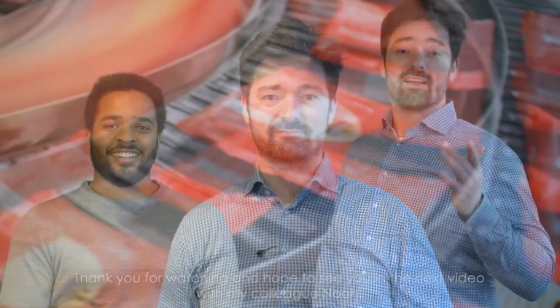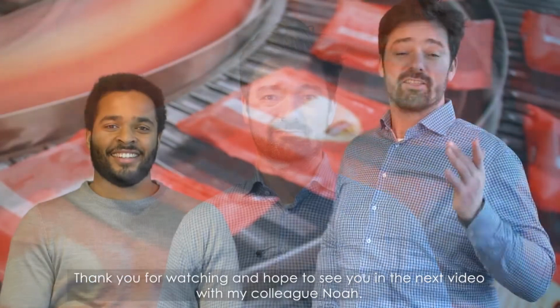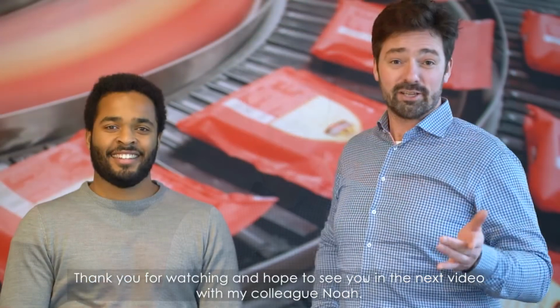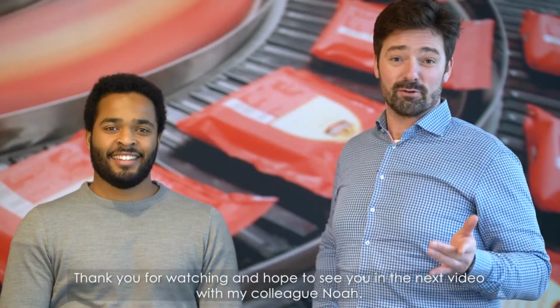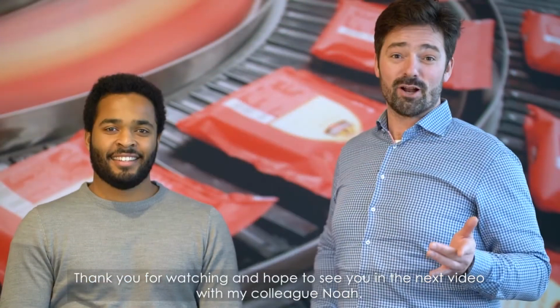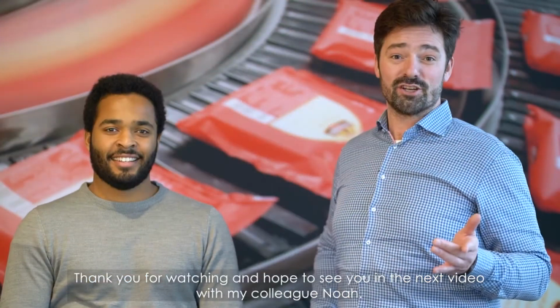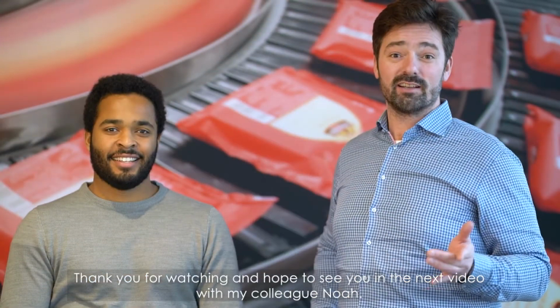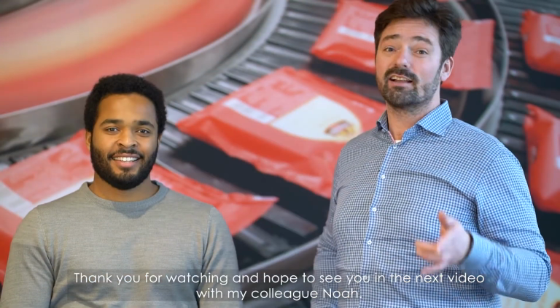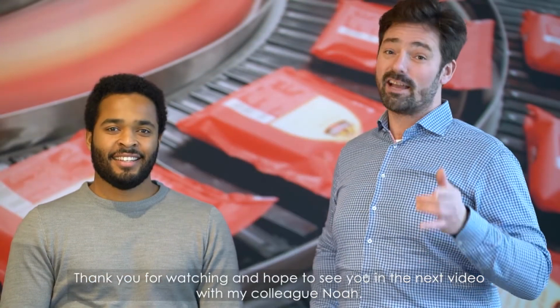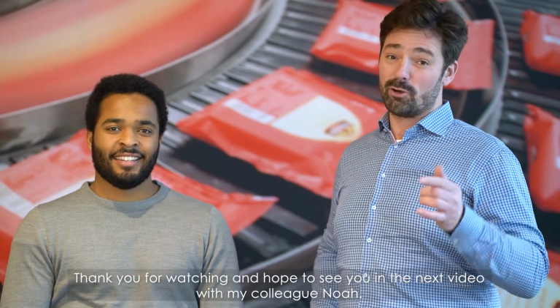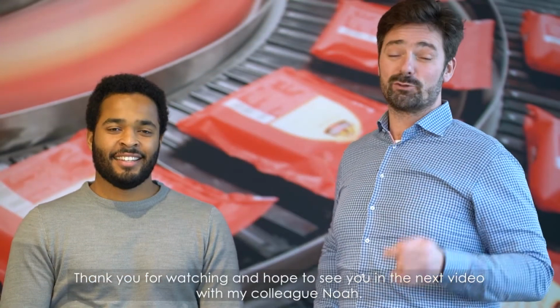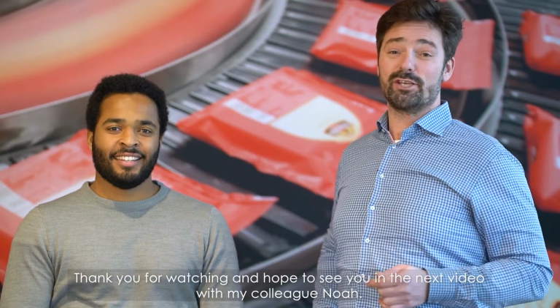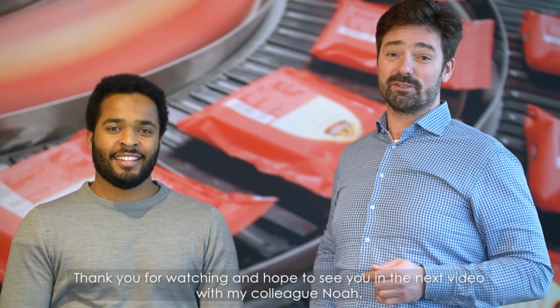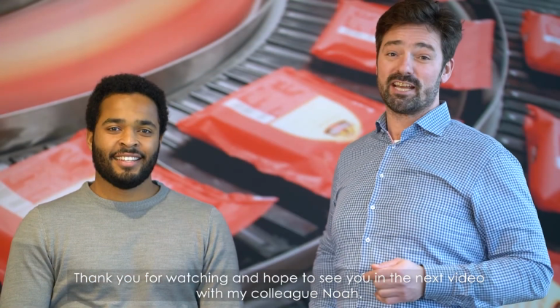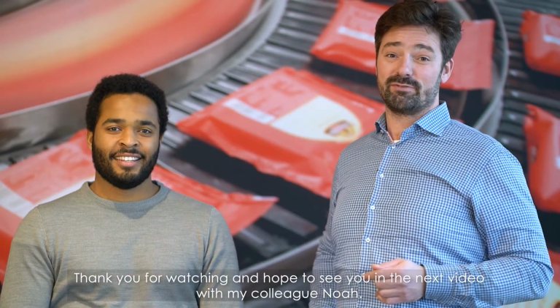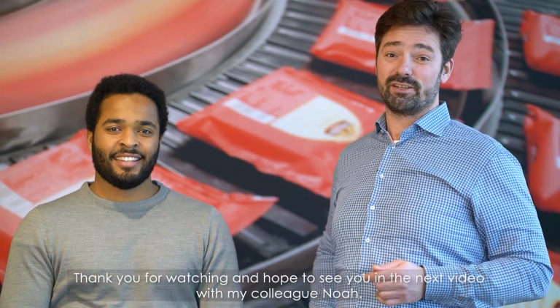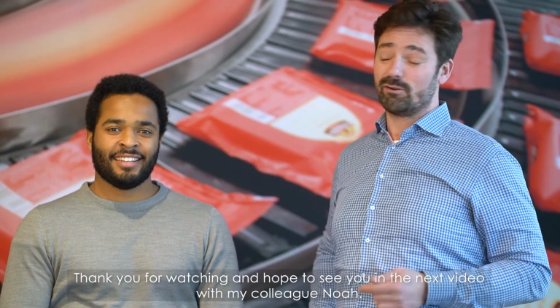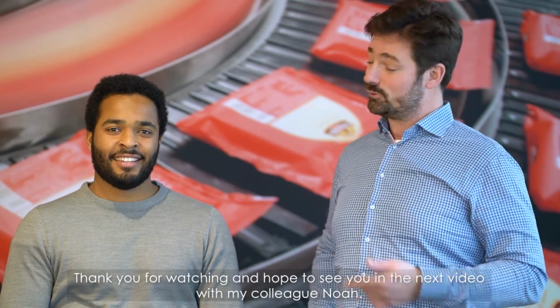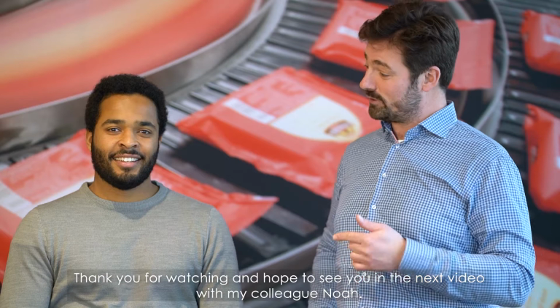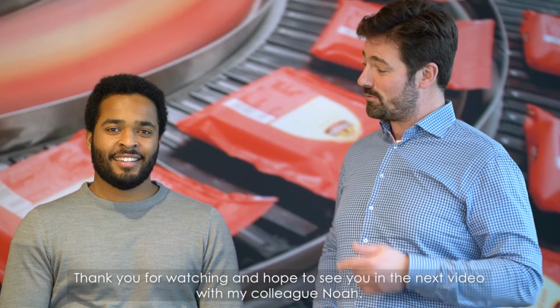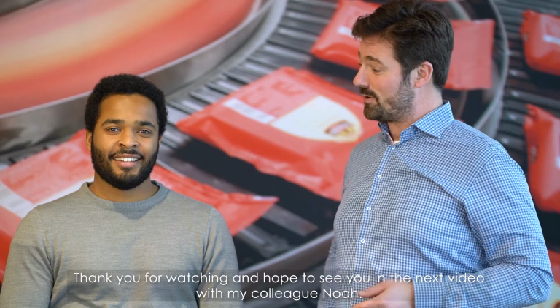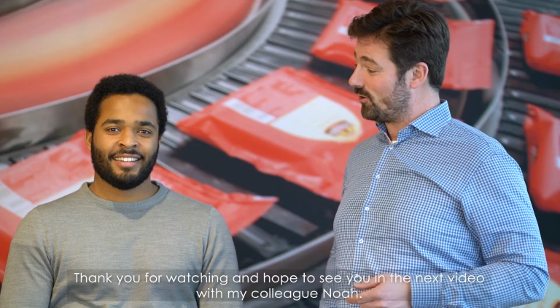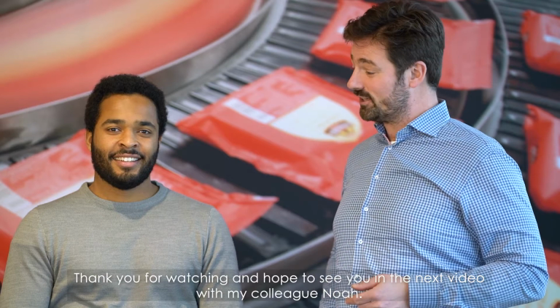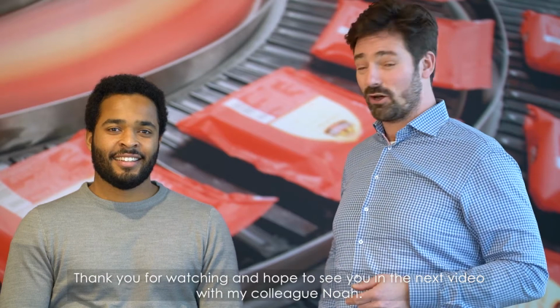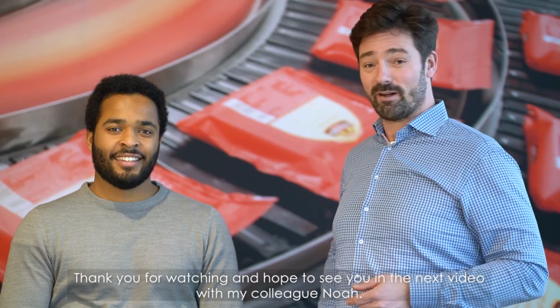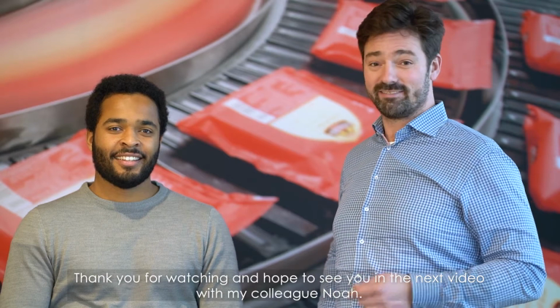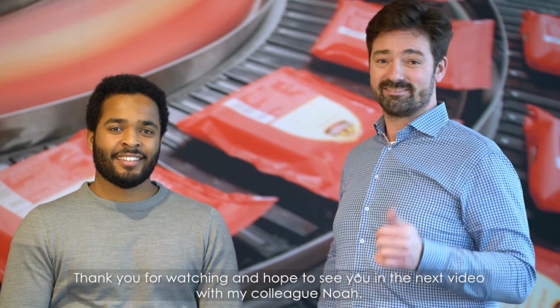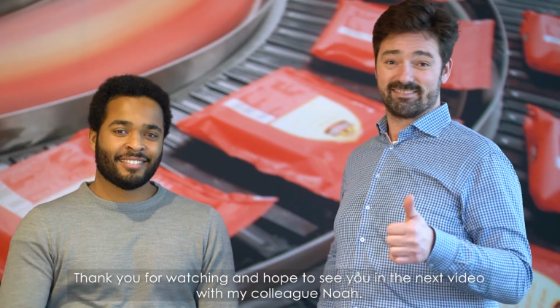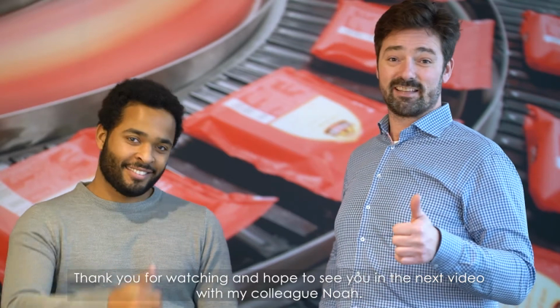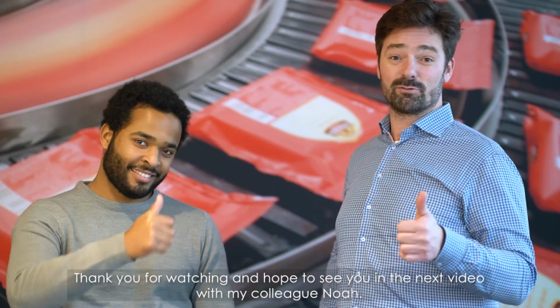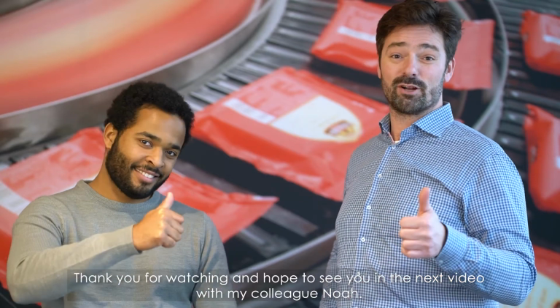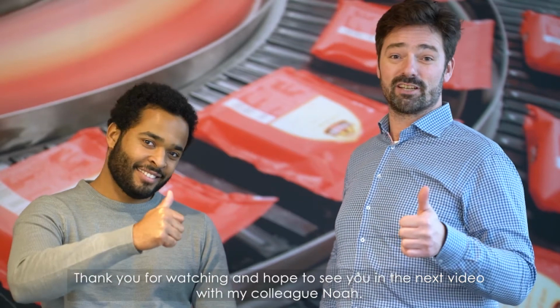Thank you for watching and hope to see you on the next video together with my colleague Noah. Thanks for watching.